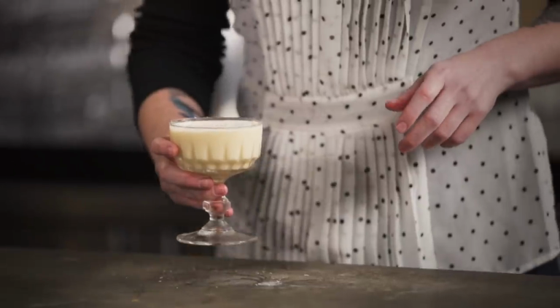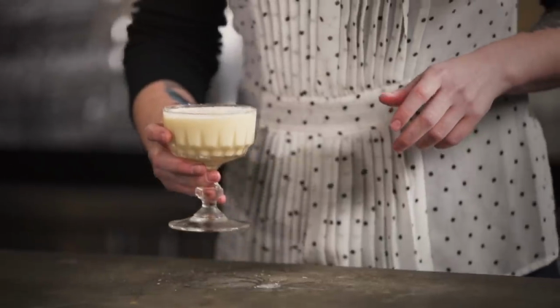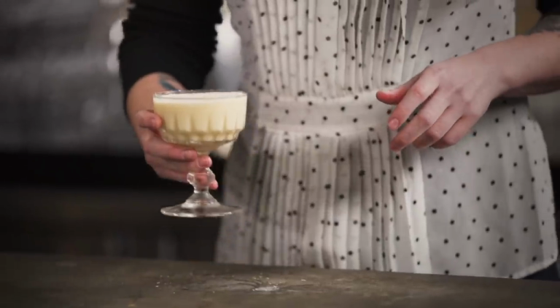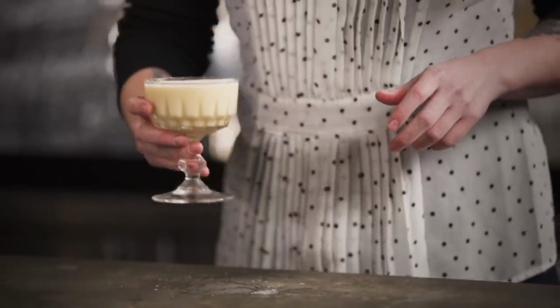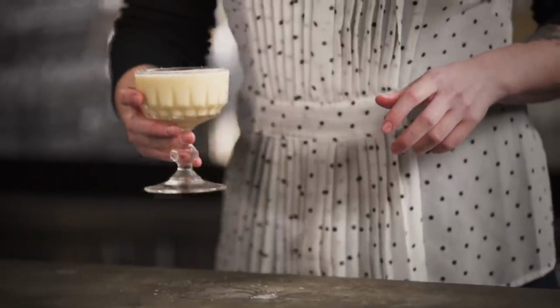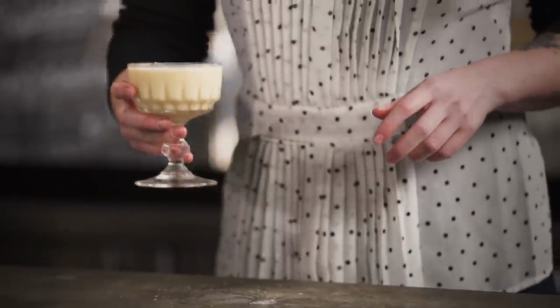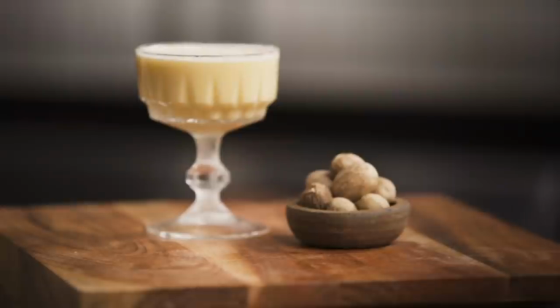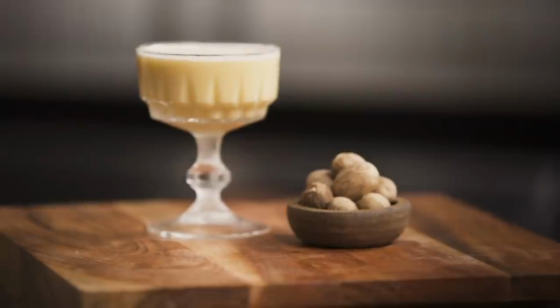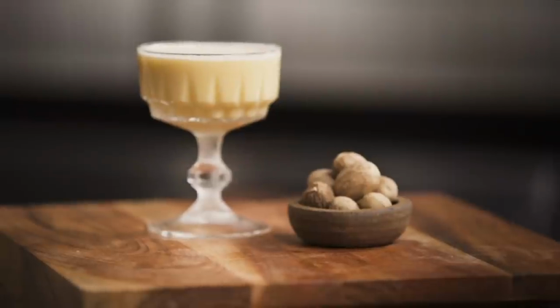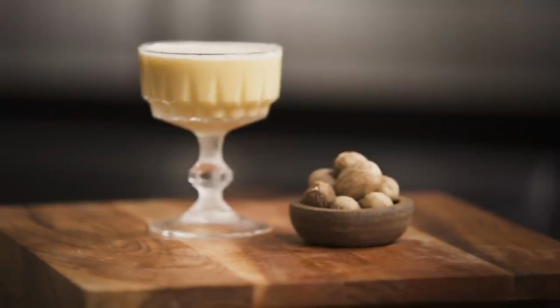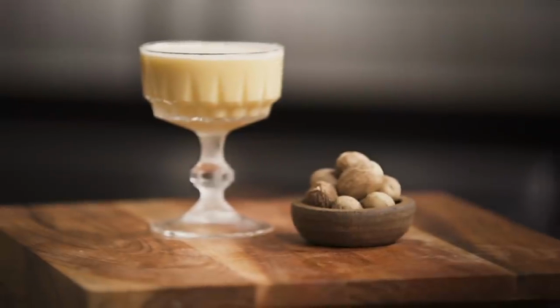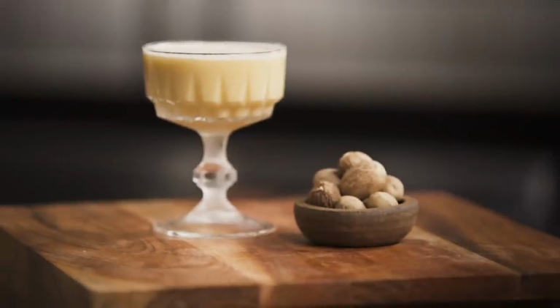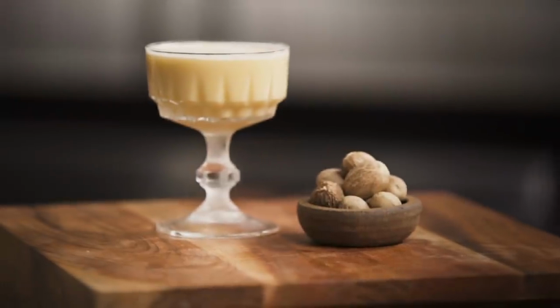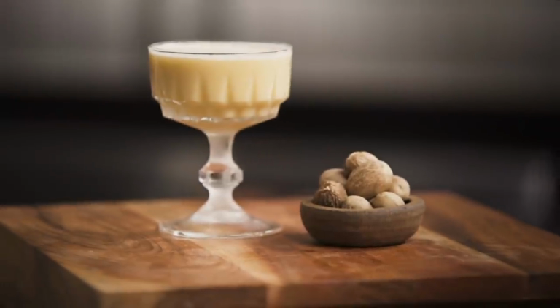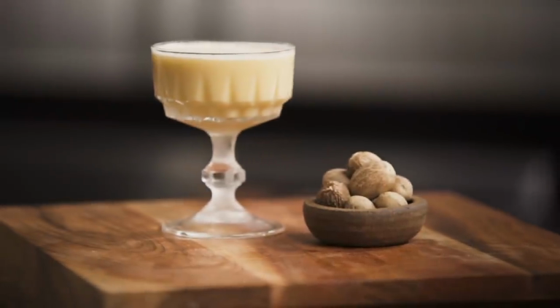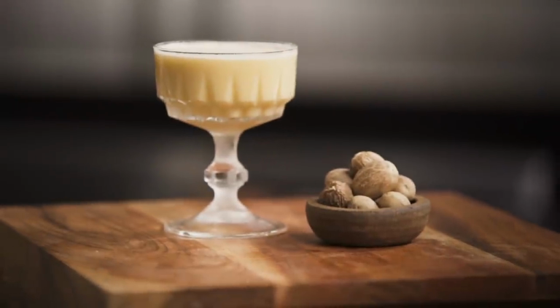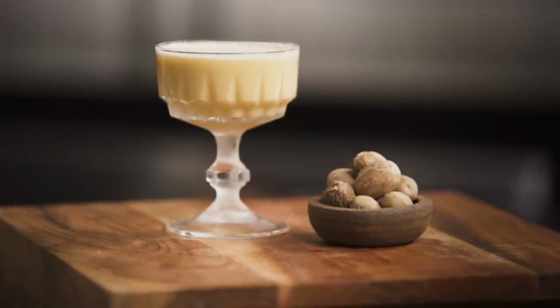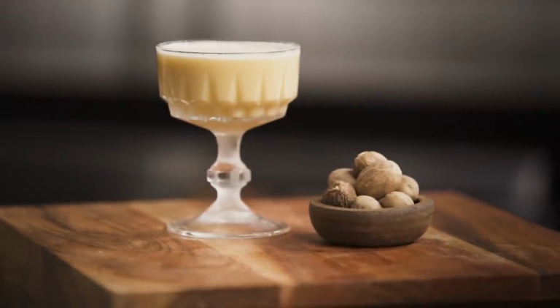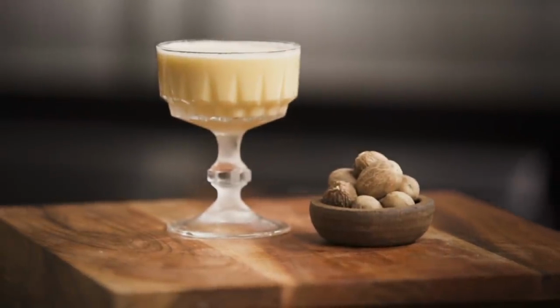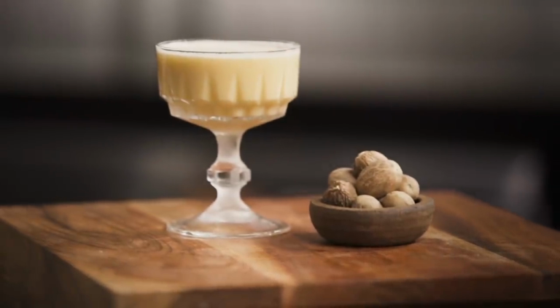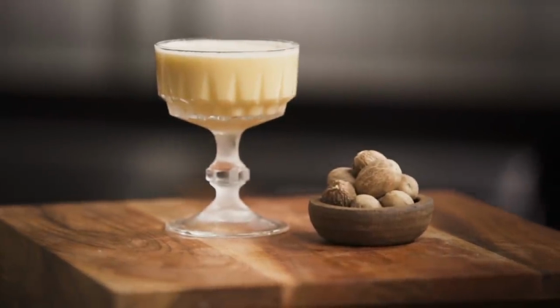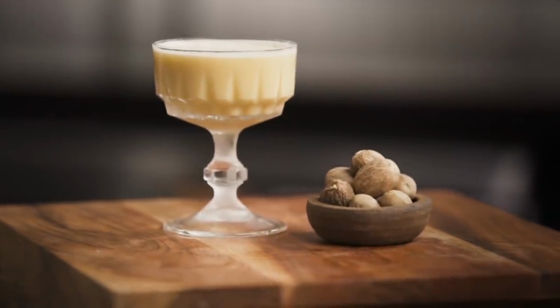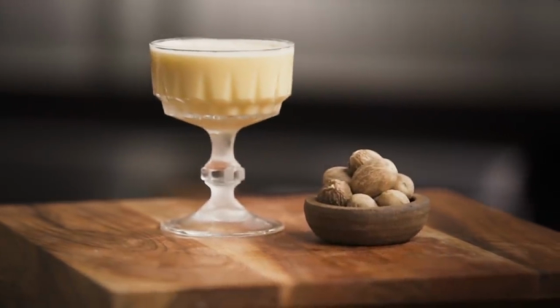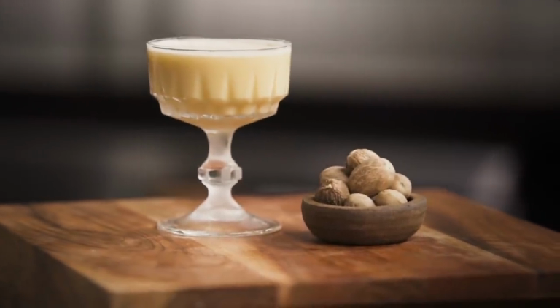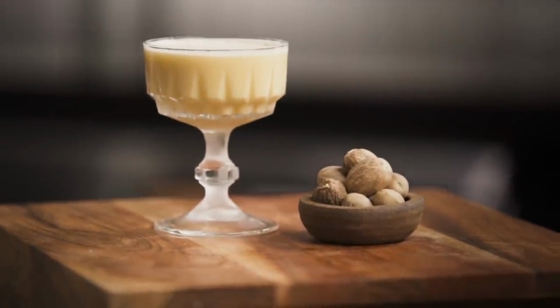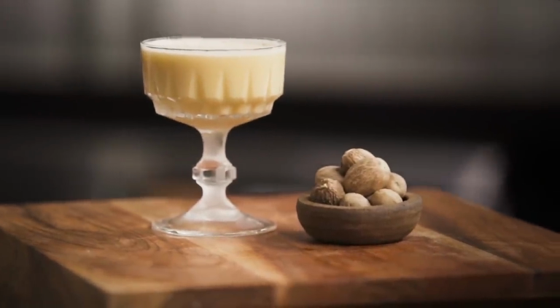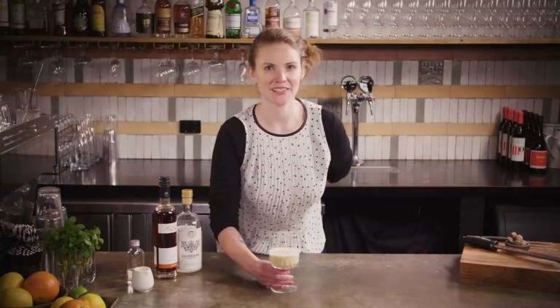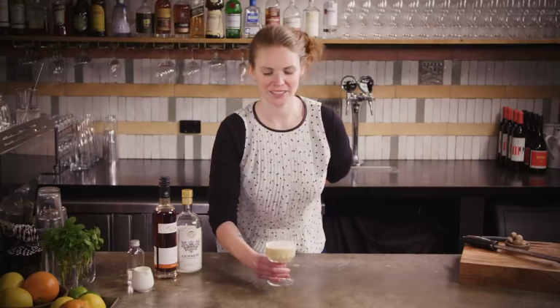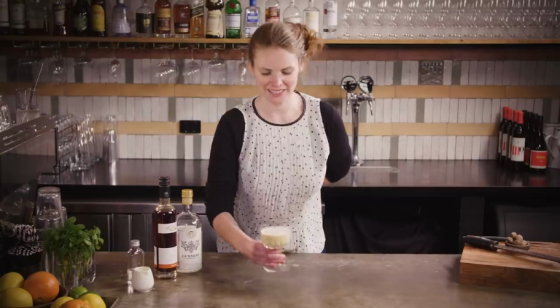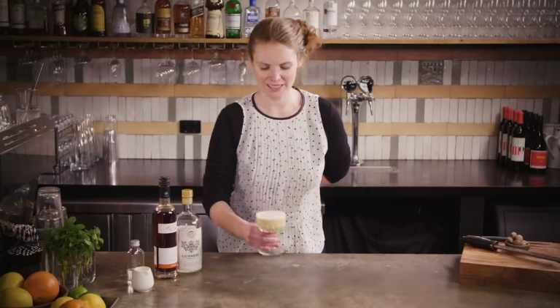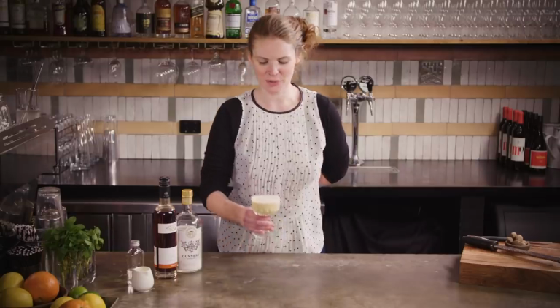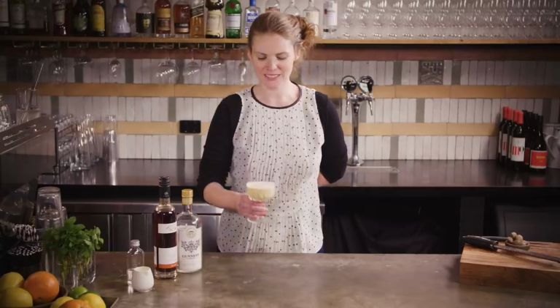A rum eggnog. So now you know — pretty excited to dive into this one.